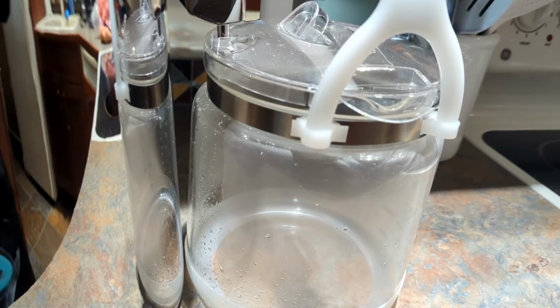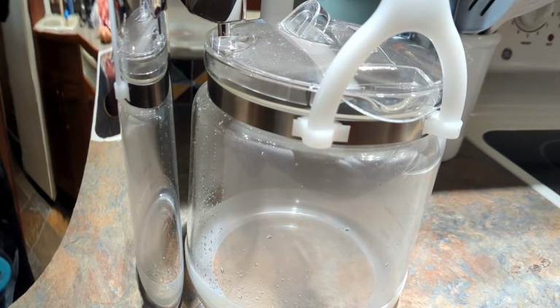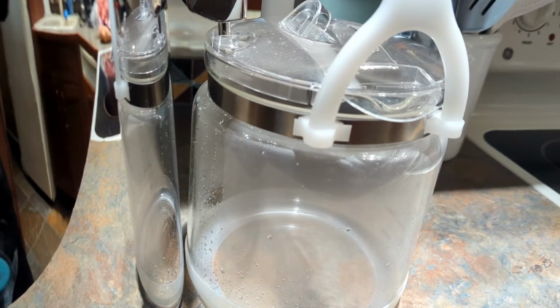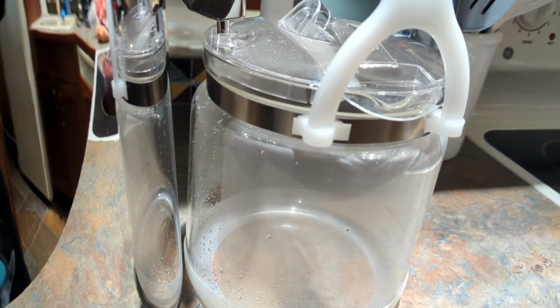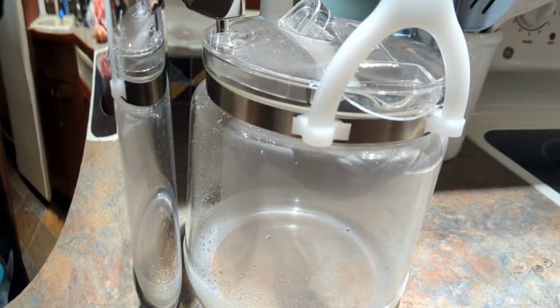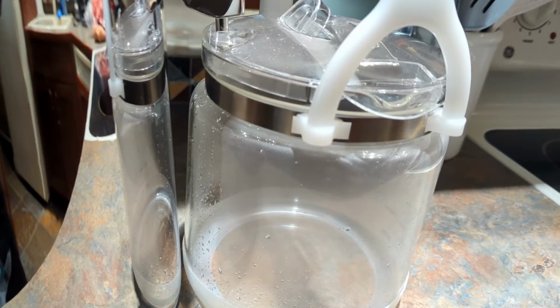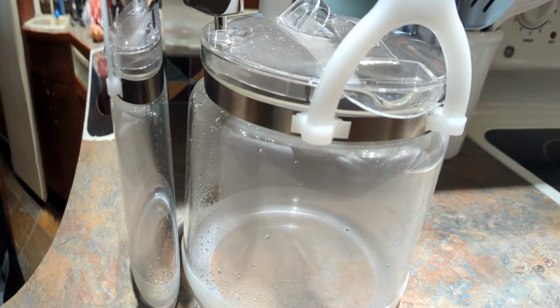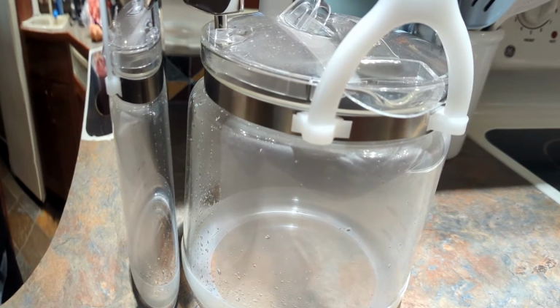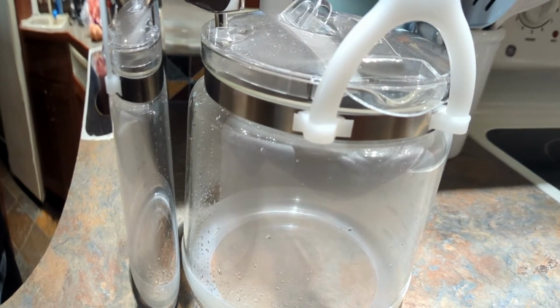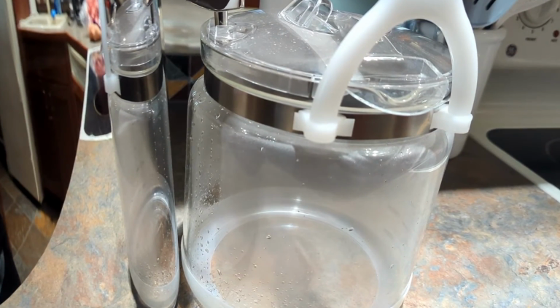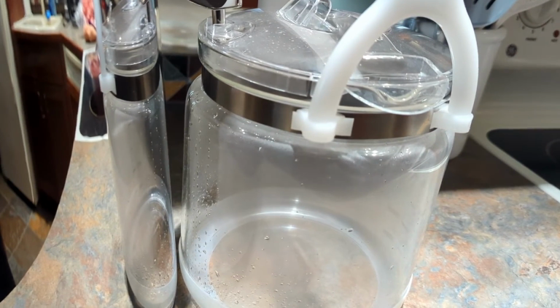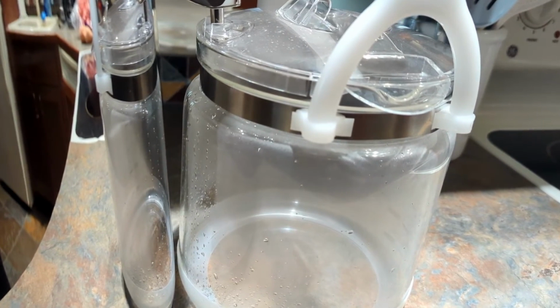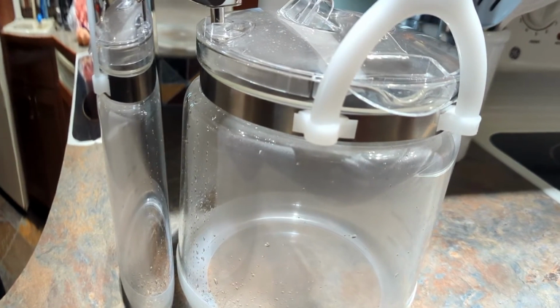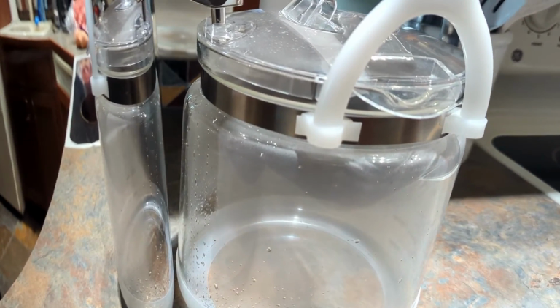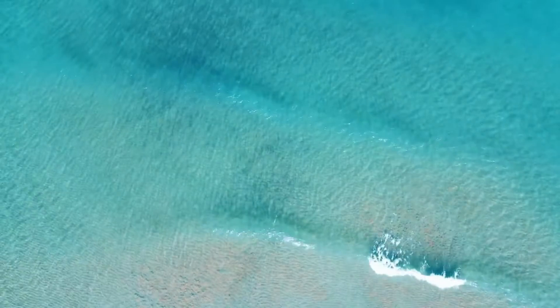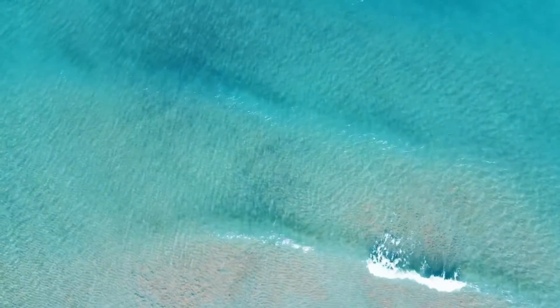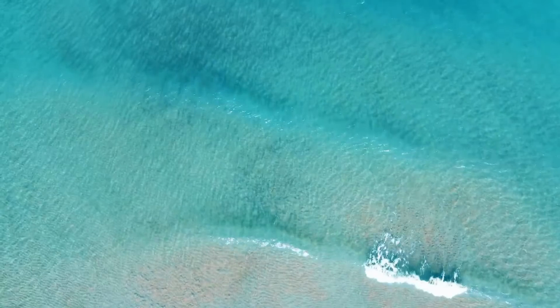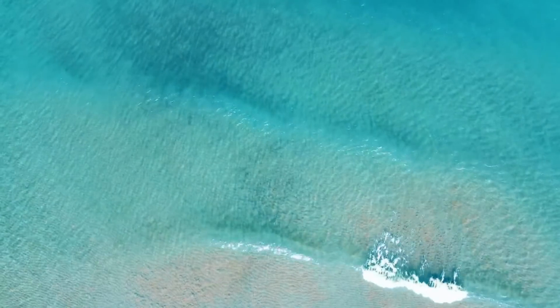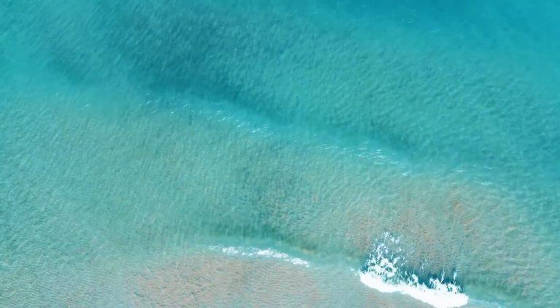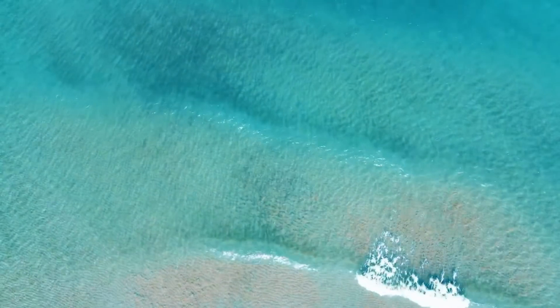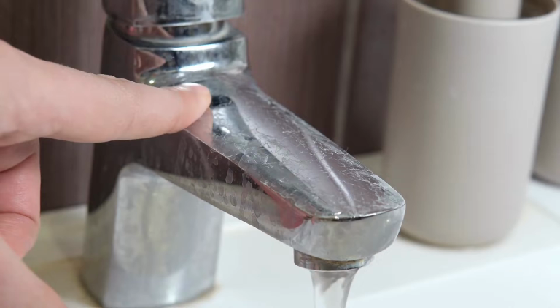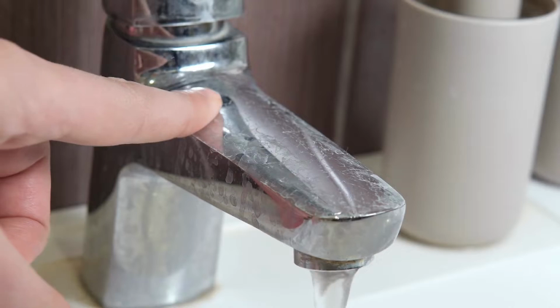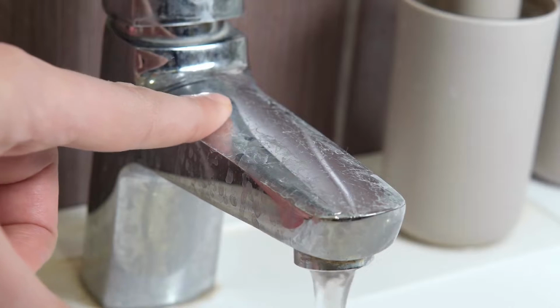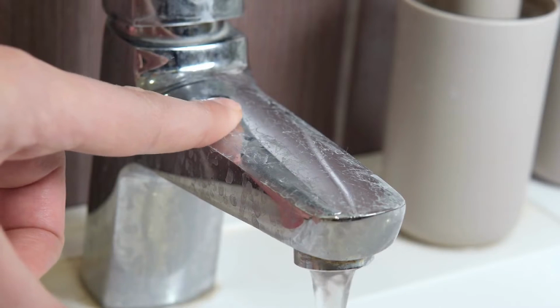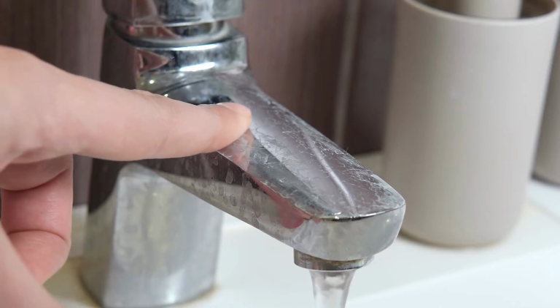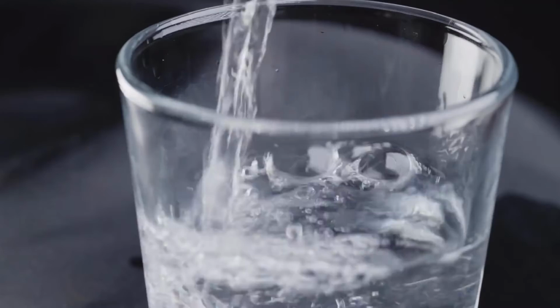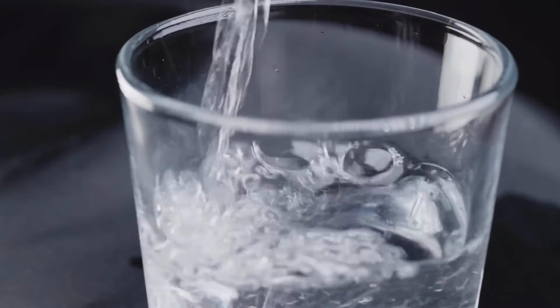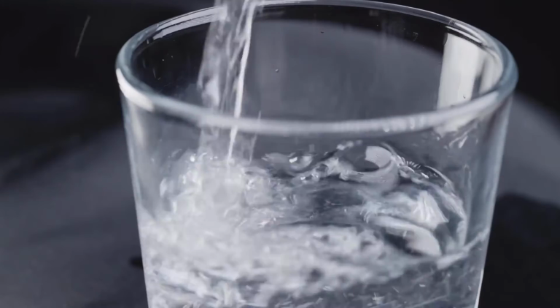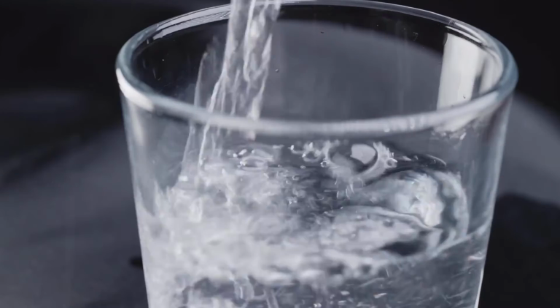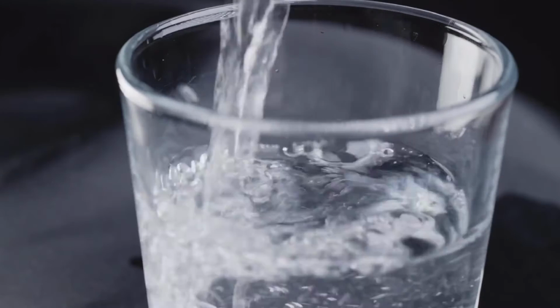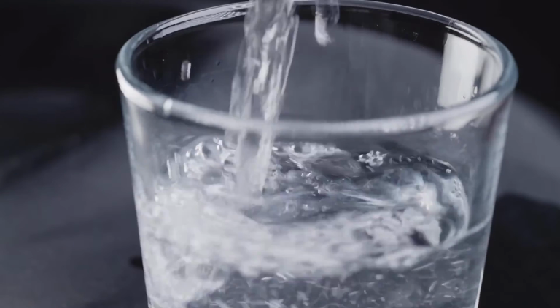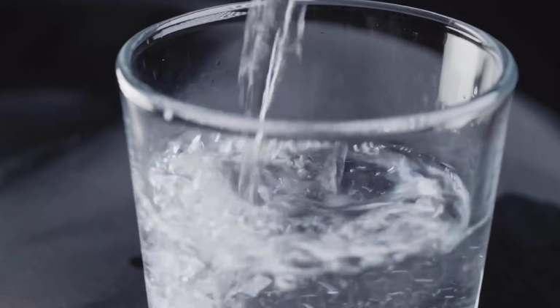Distiller systems remove a range of contaminants including sodium, water hardness, and dissolved solids.